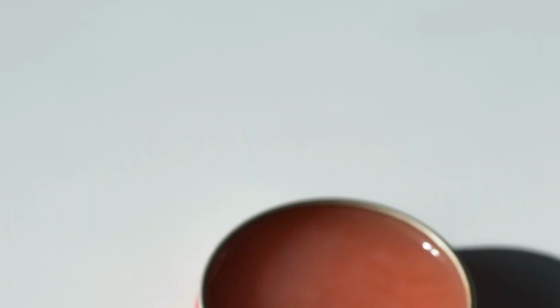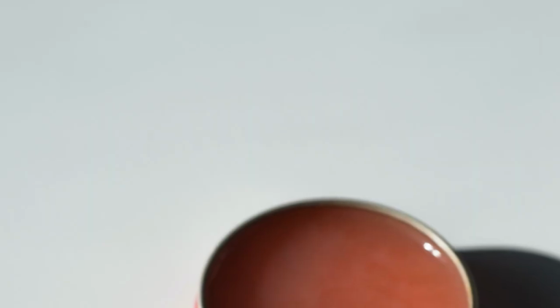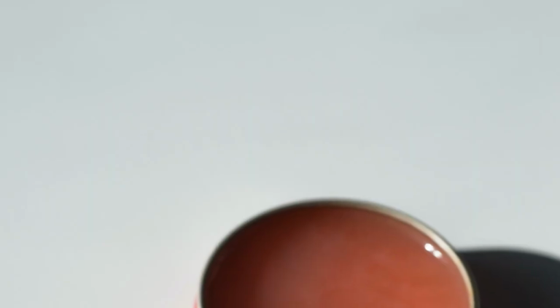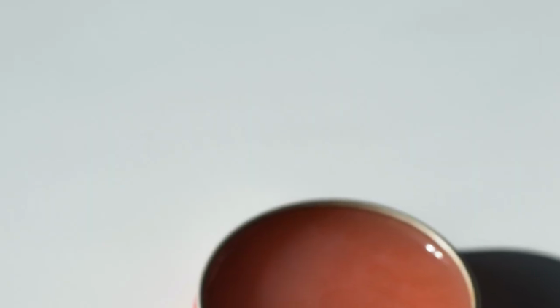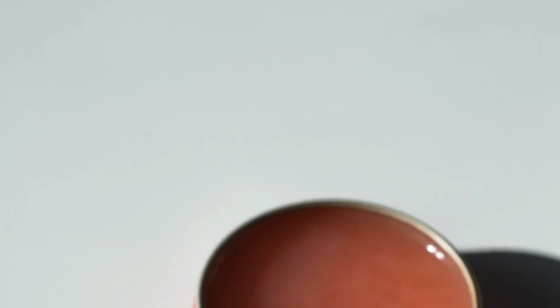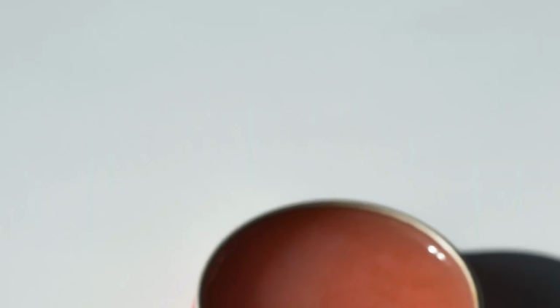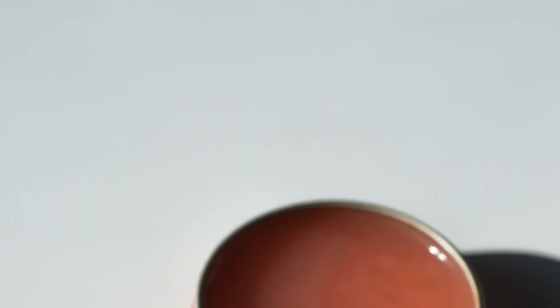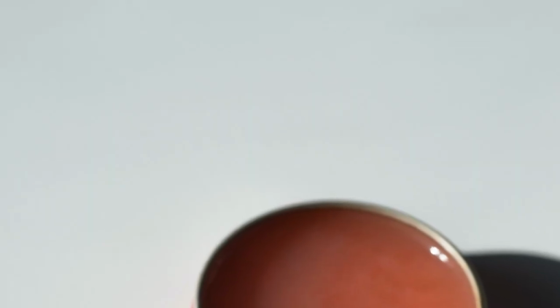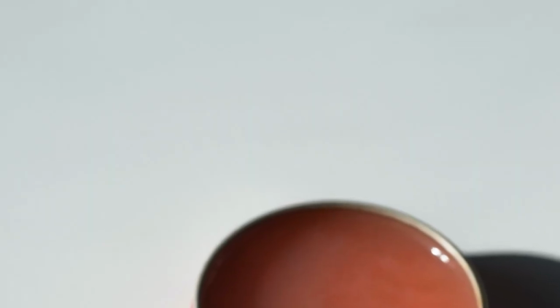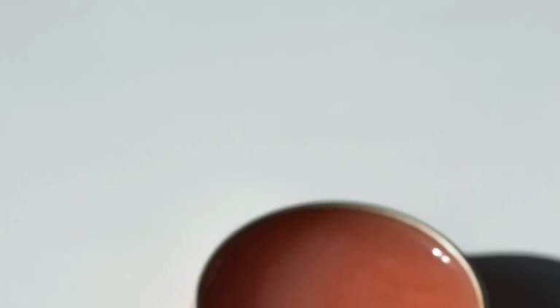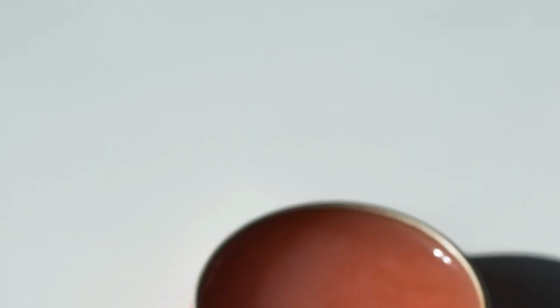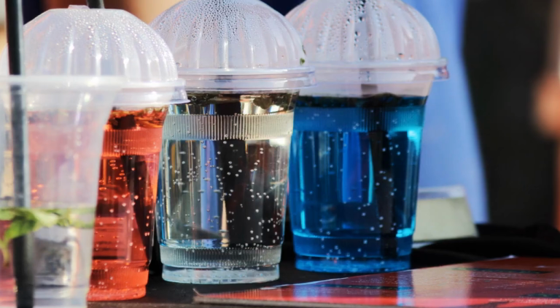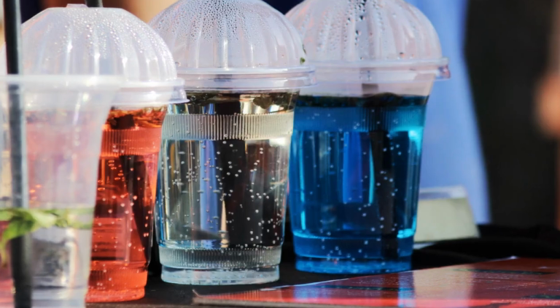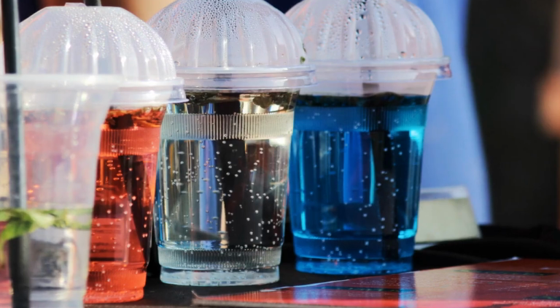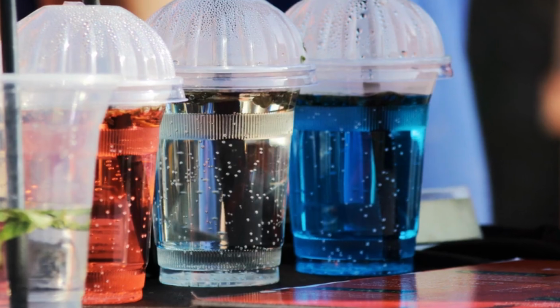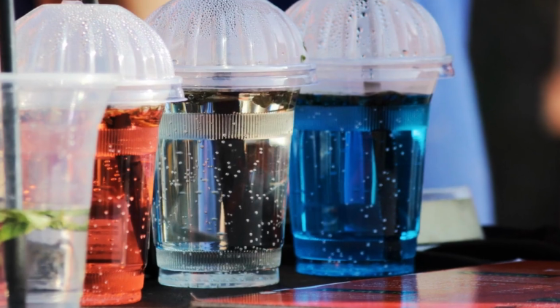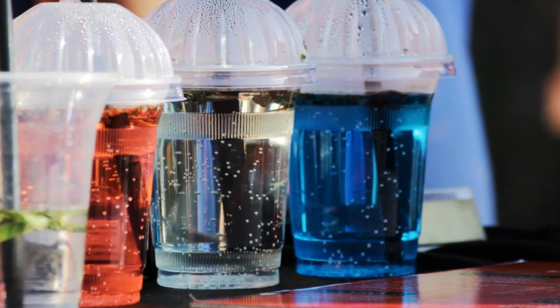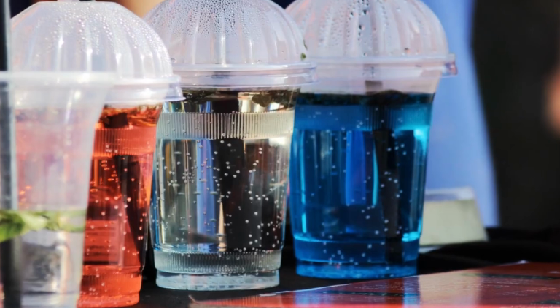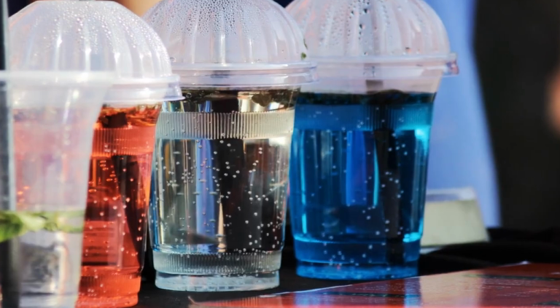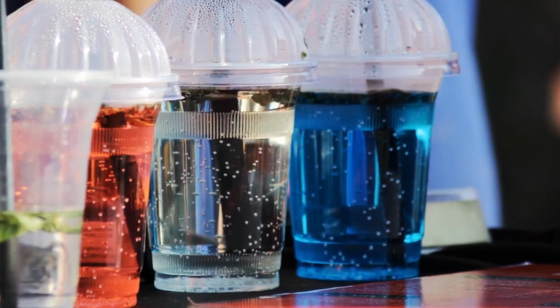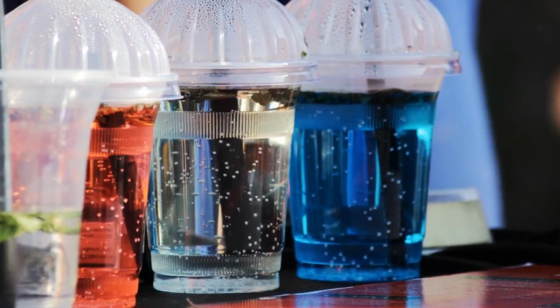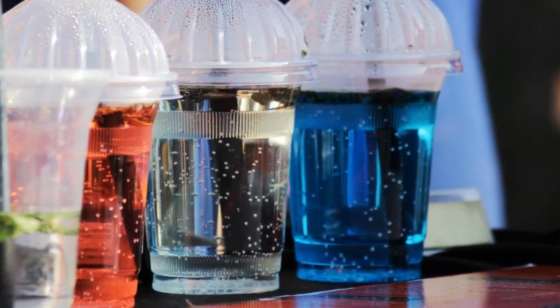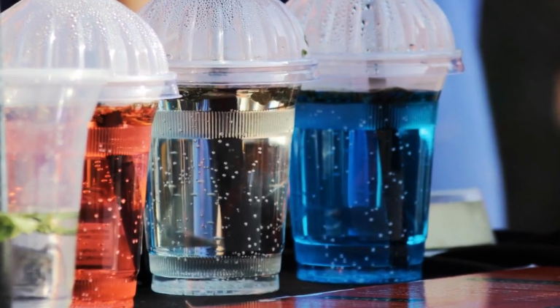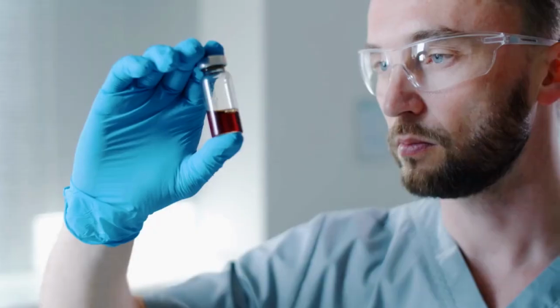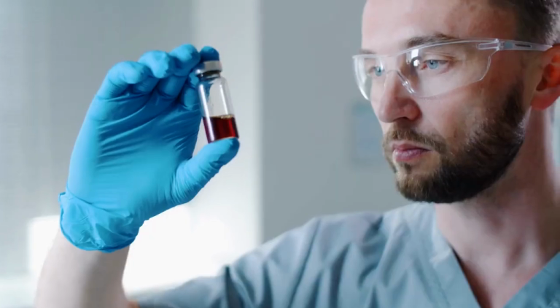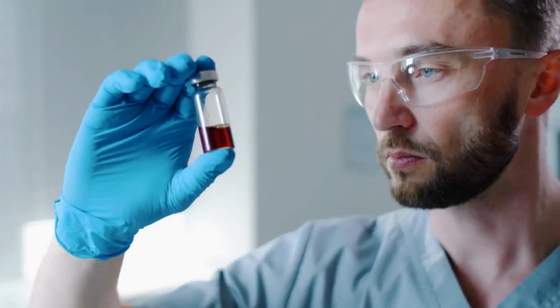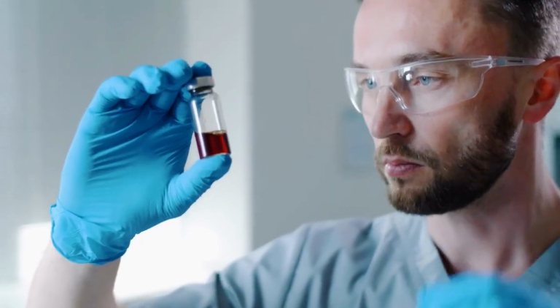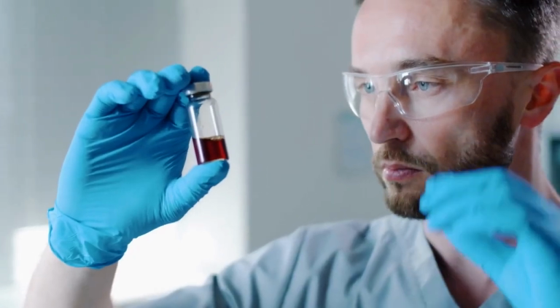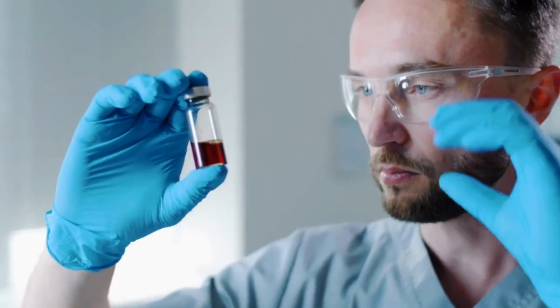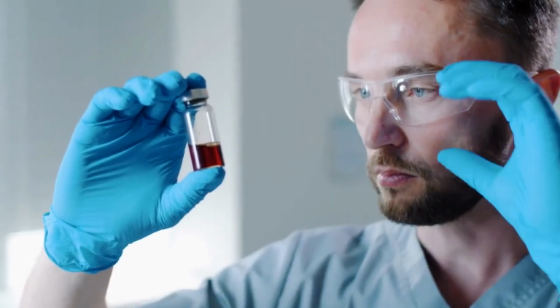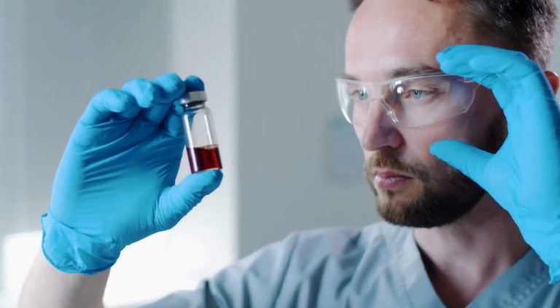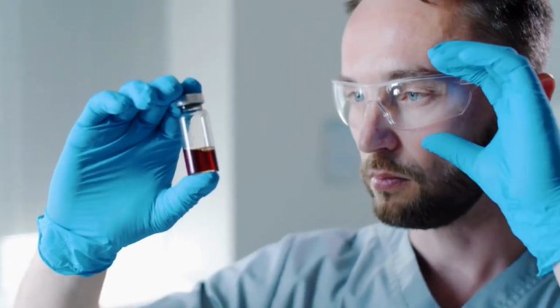When it comes to jar products, avoid dipping your fingers inside to prevent transferring bacteria and oil.